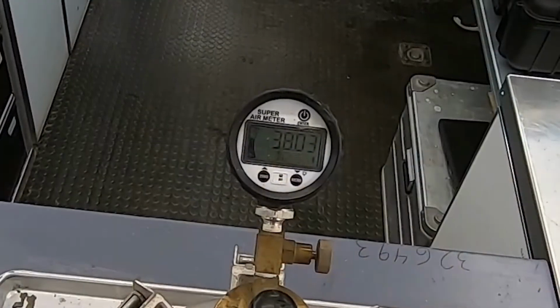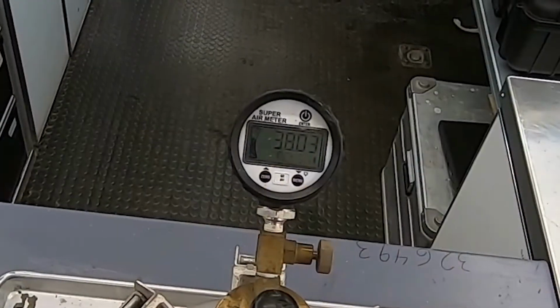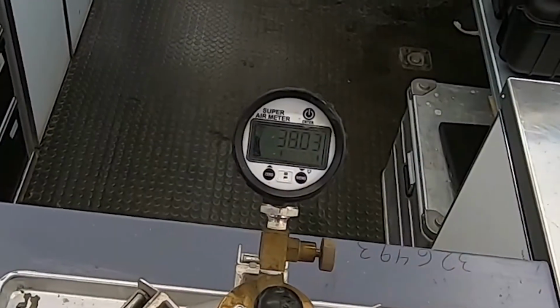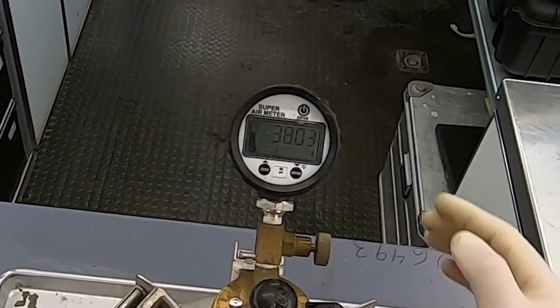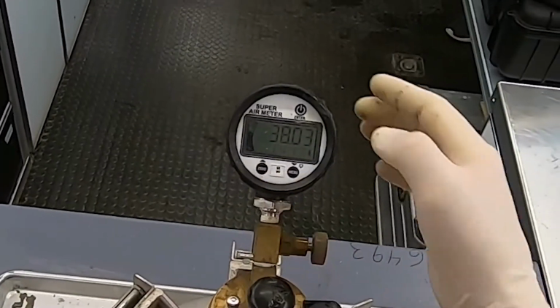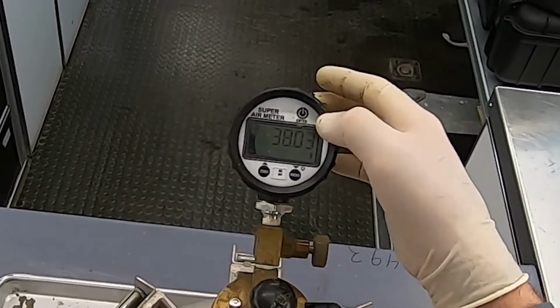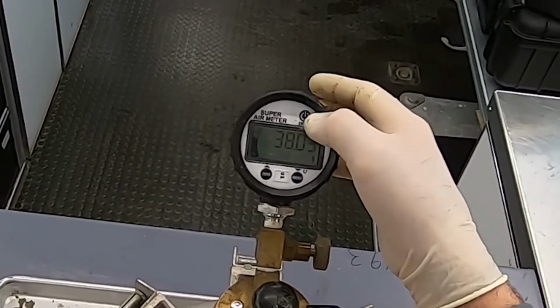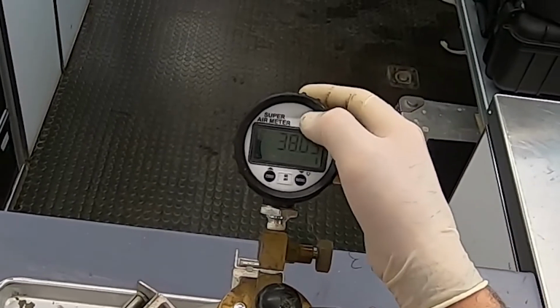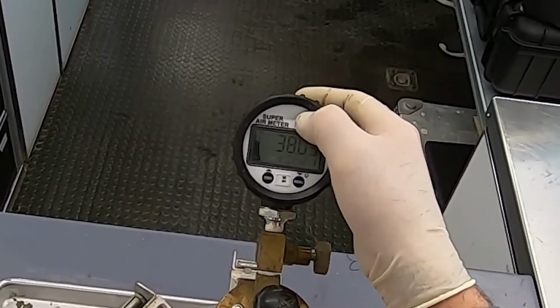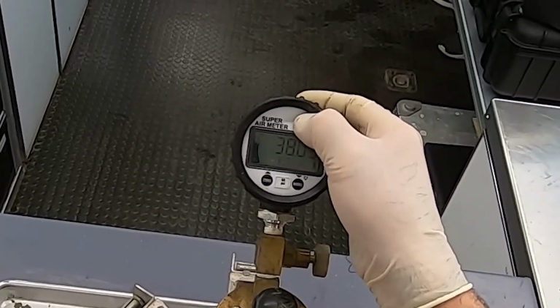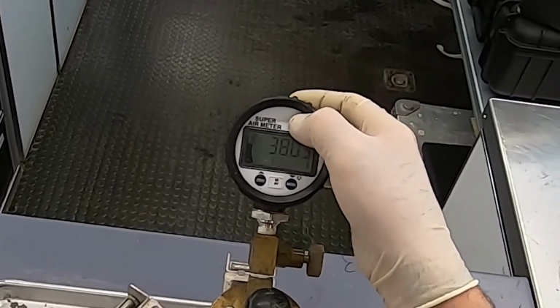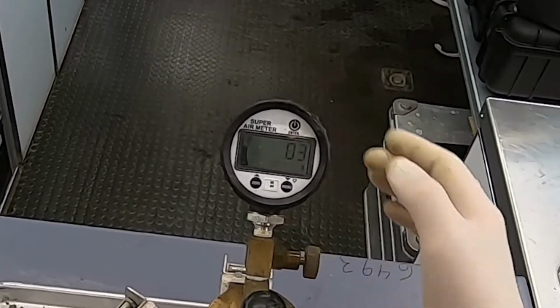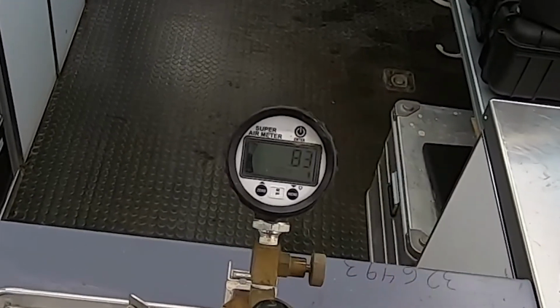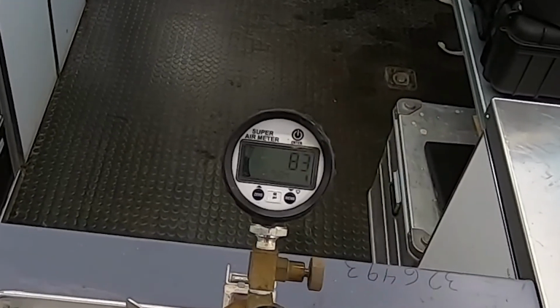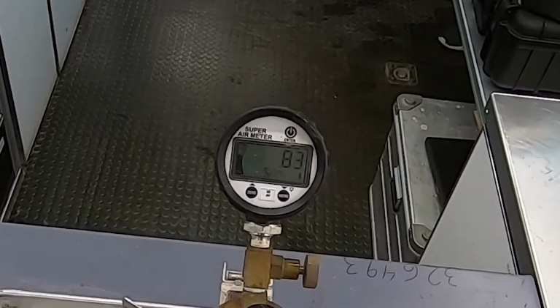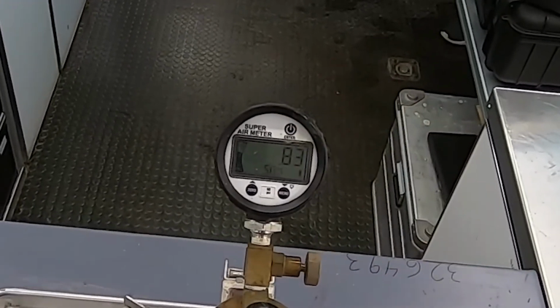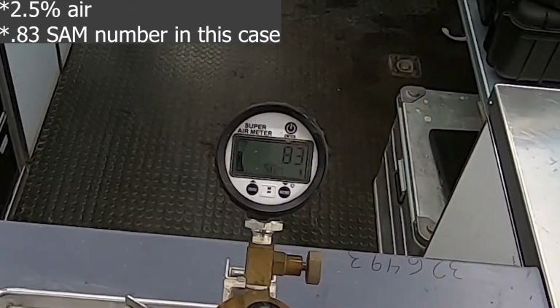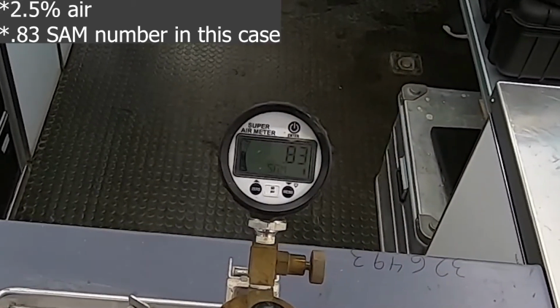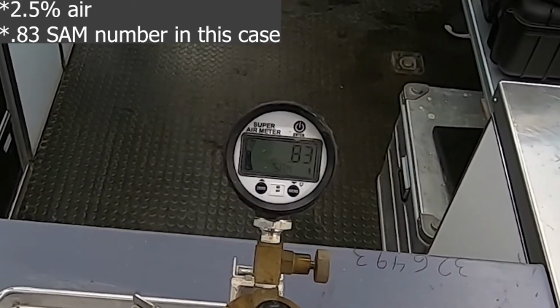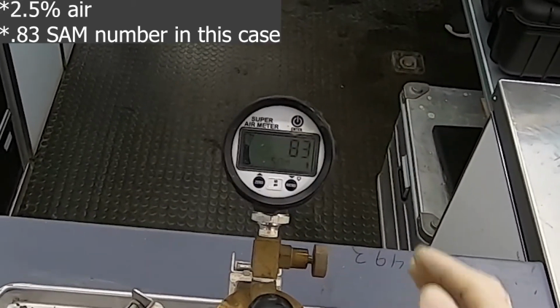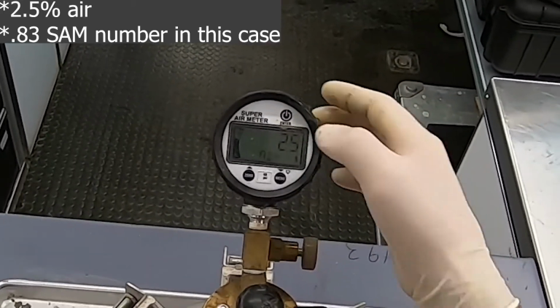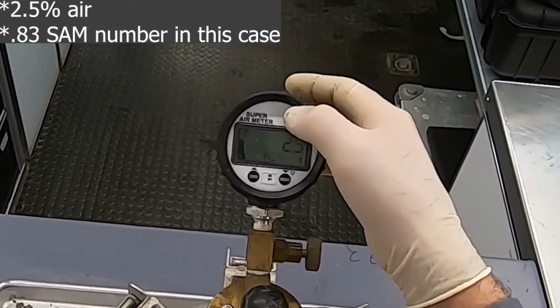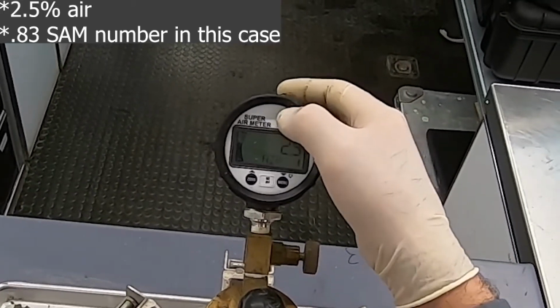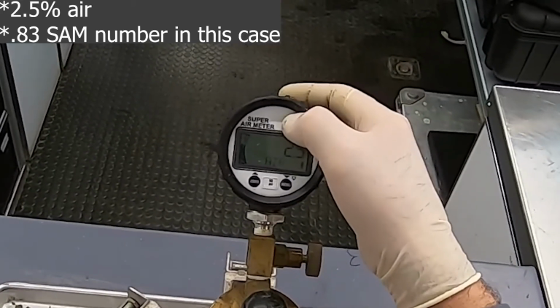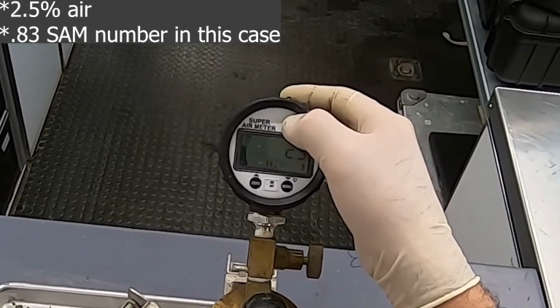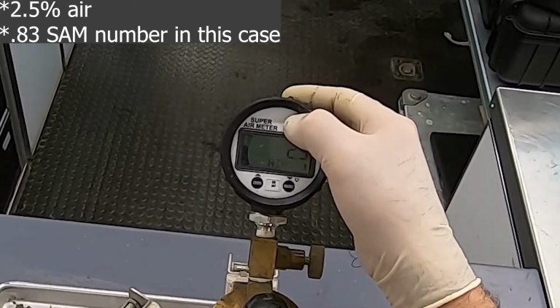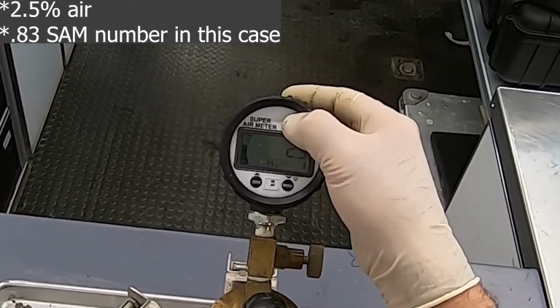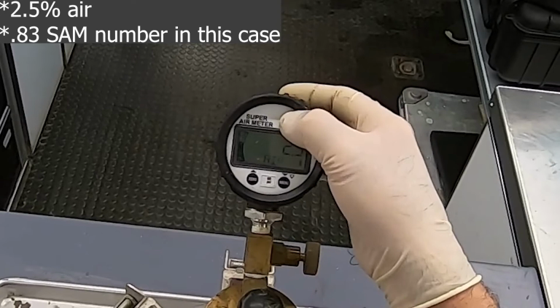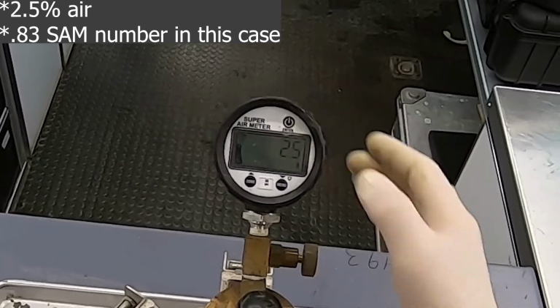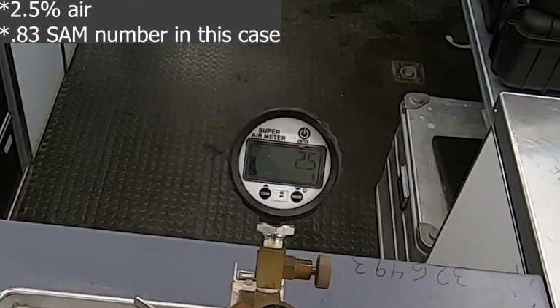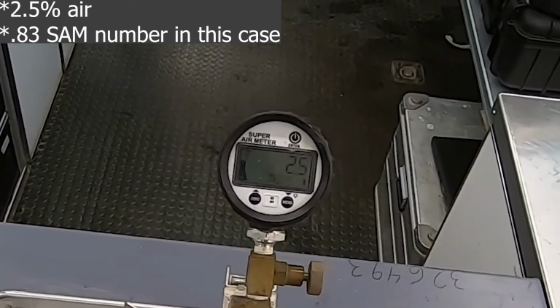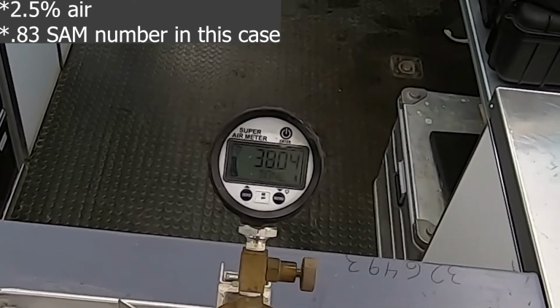Finally, the gauge will instruct you to press enter to view both the total air content and the SAM number. Now you have completed the SAM test.